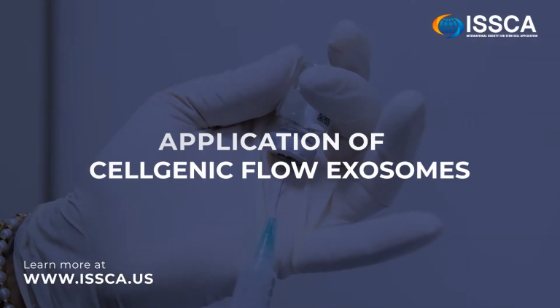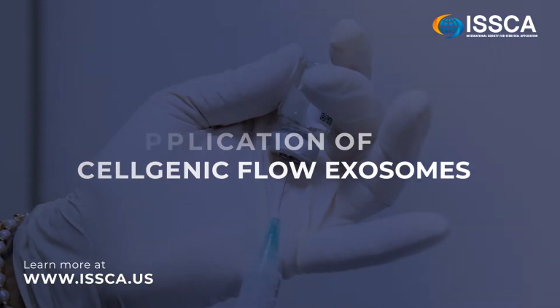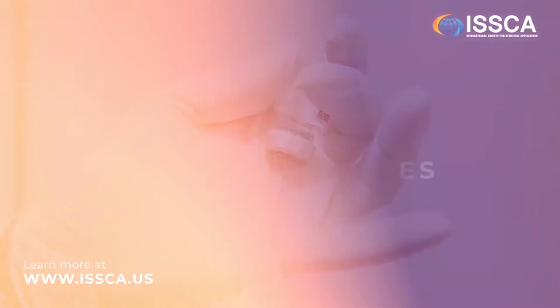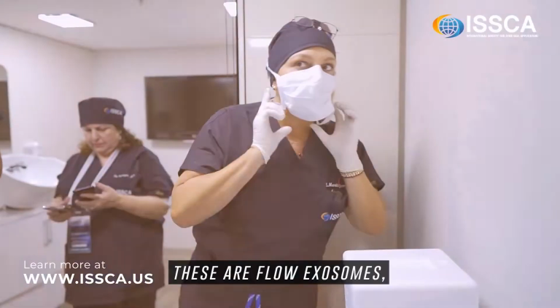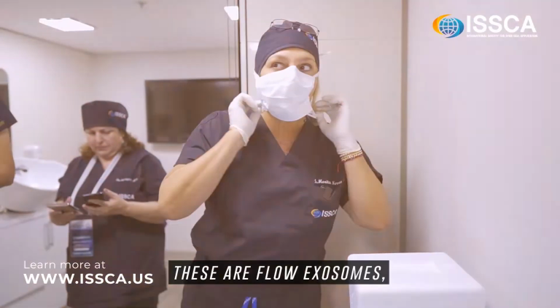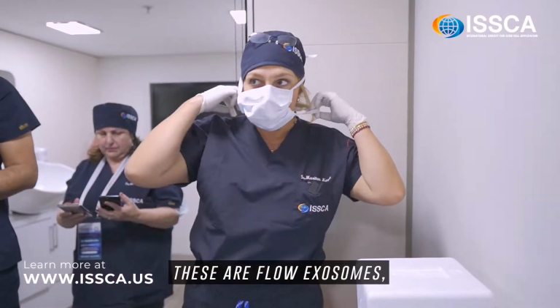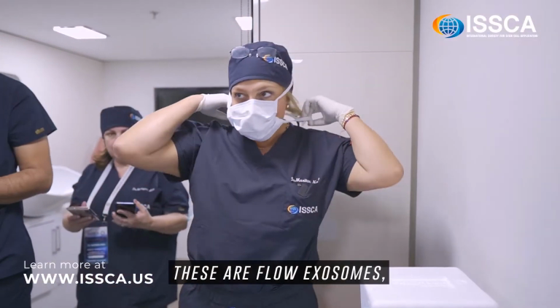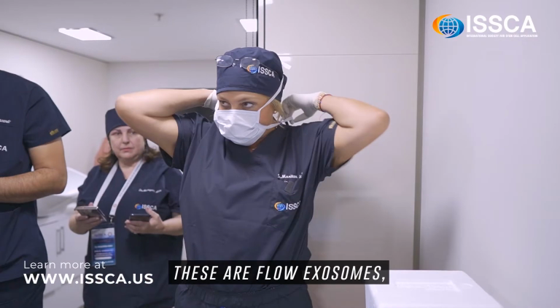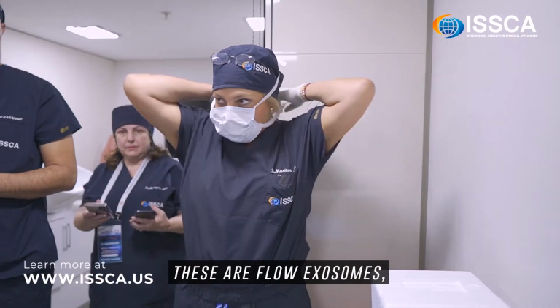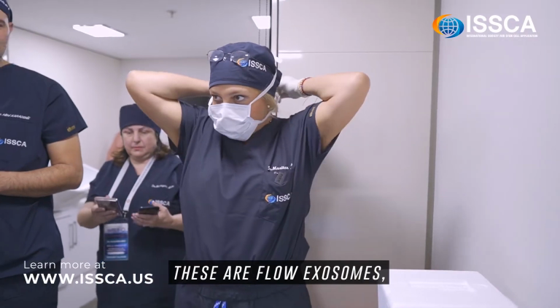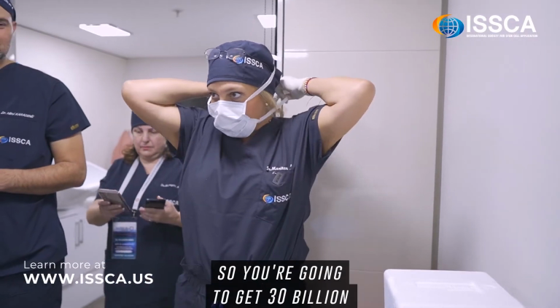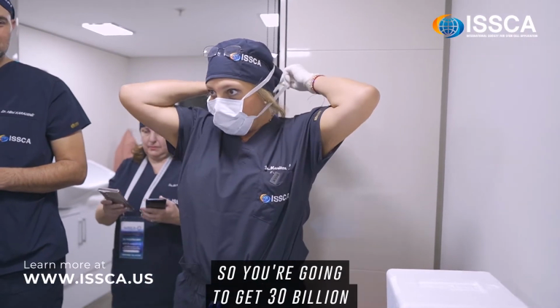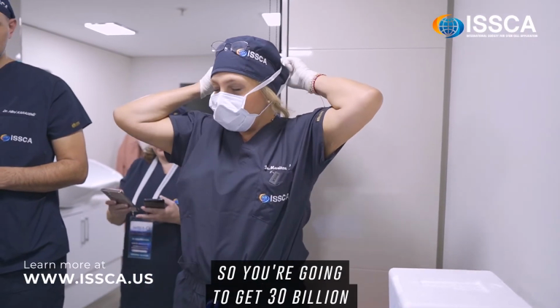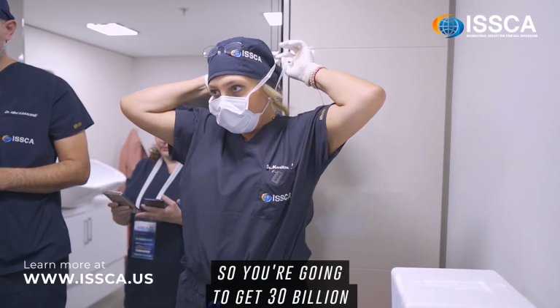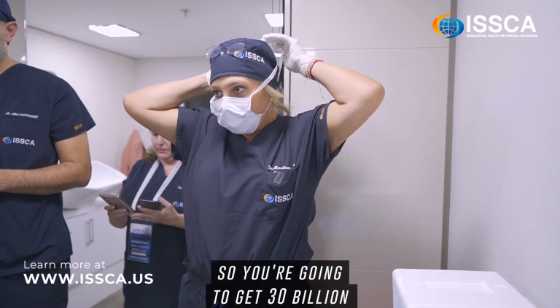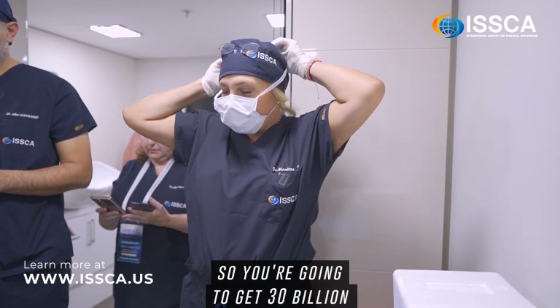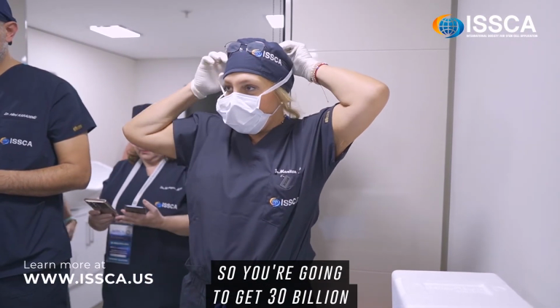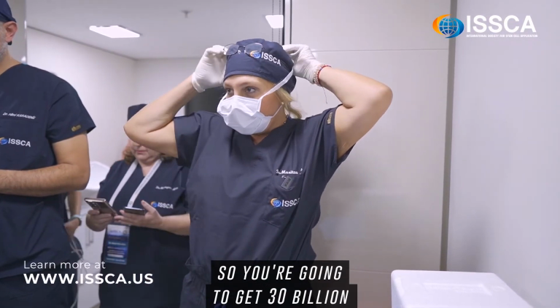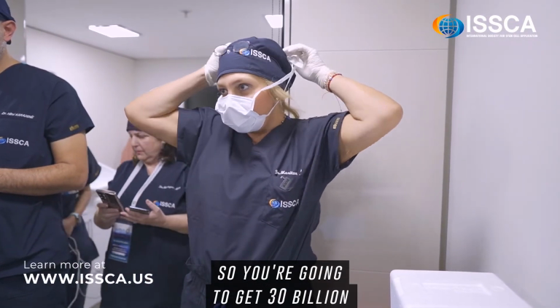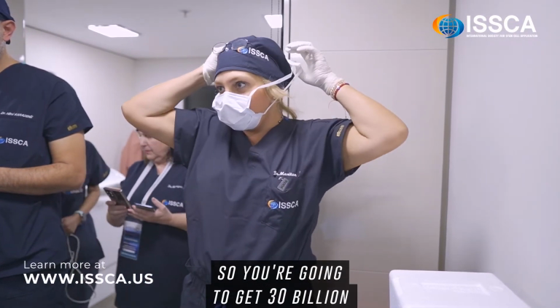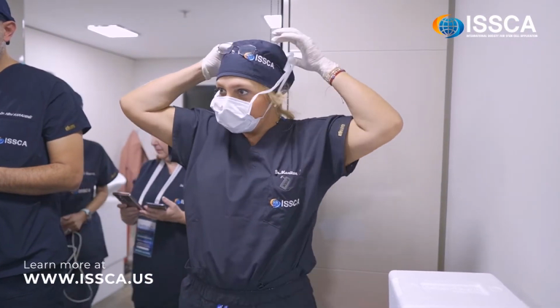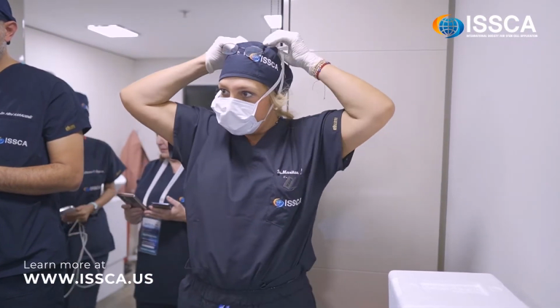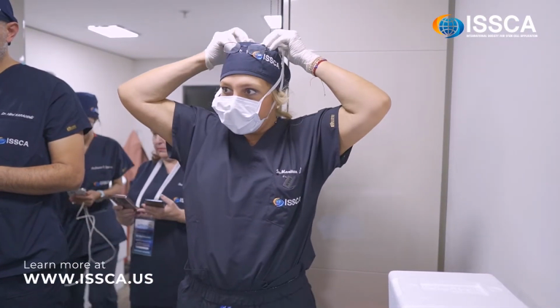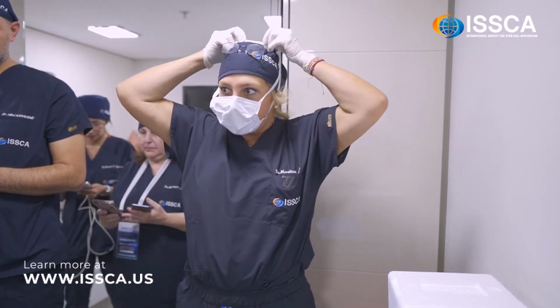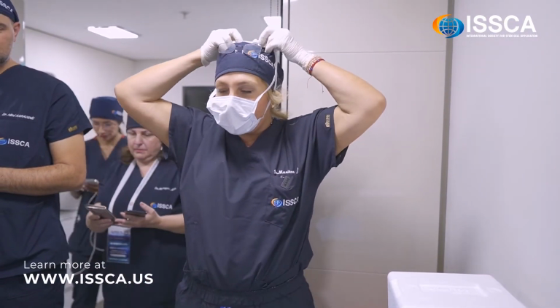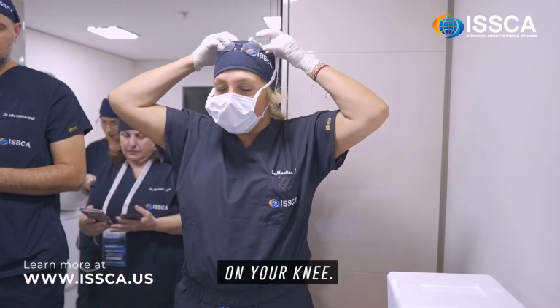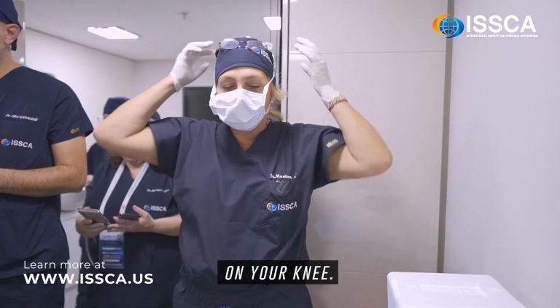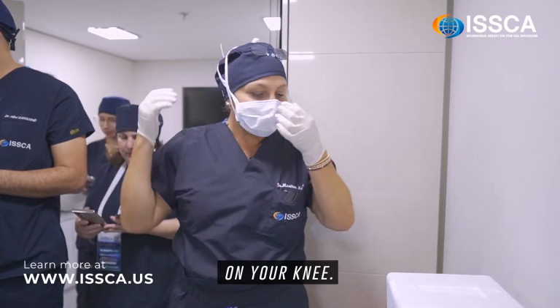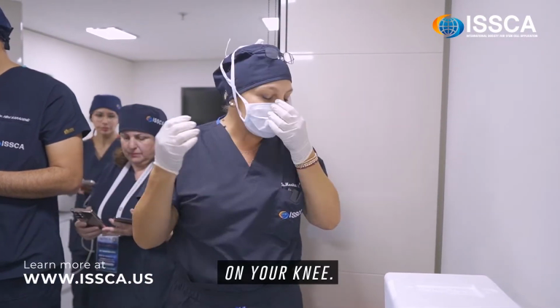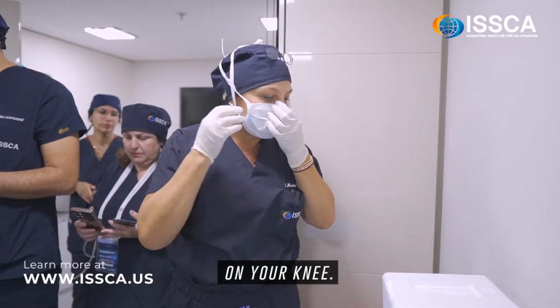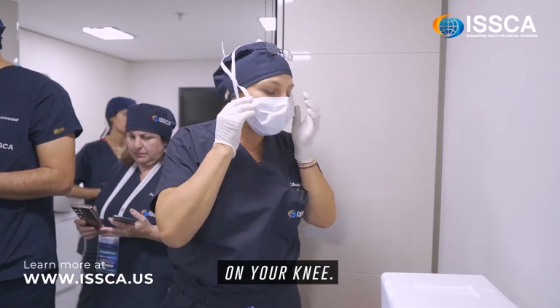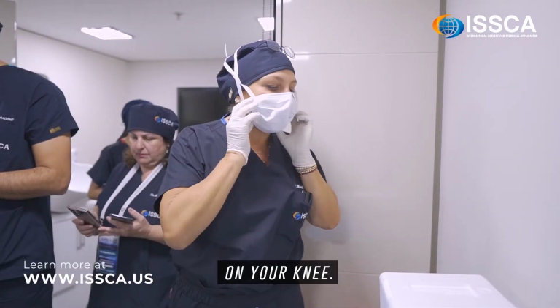These are flow exosomes, so you're going to get 30 billion in your knee.